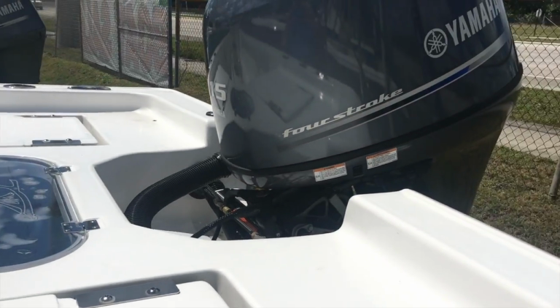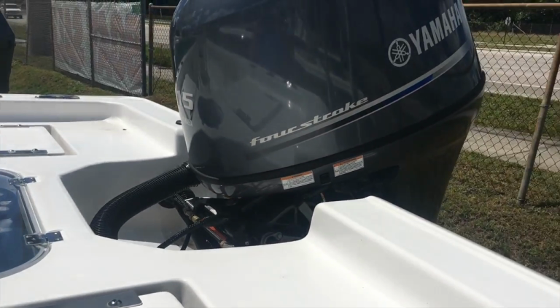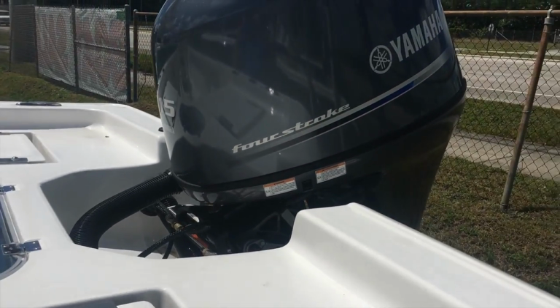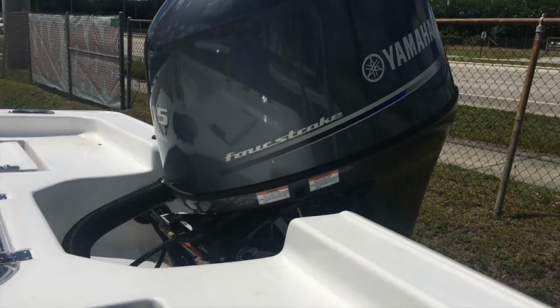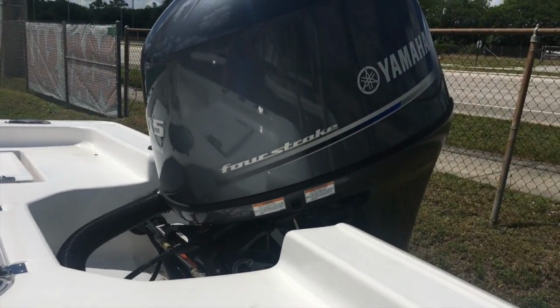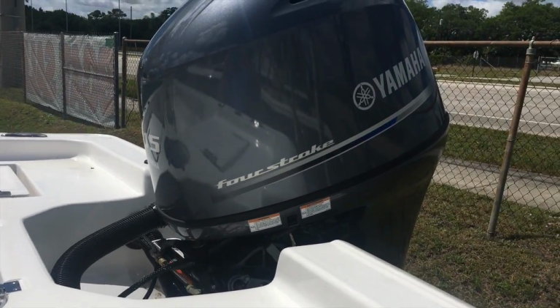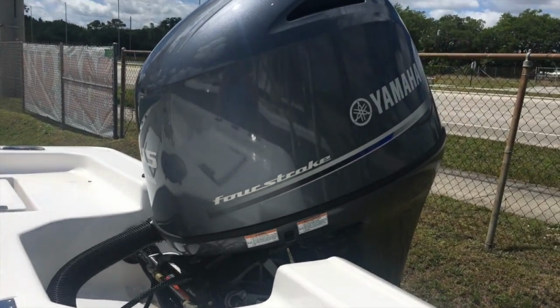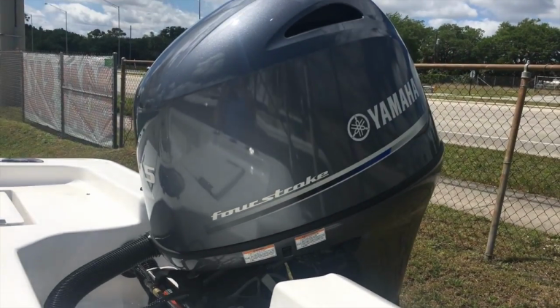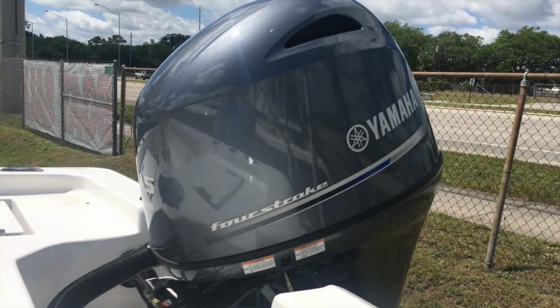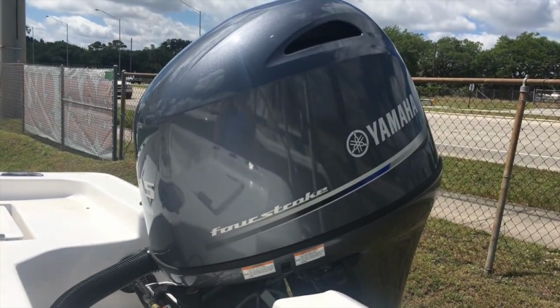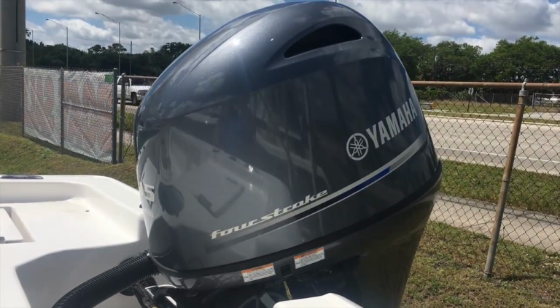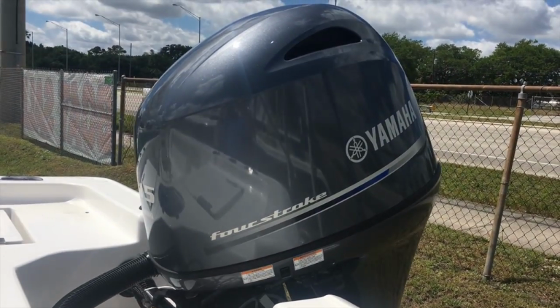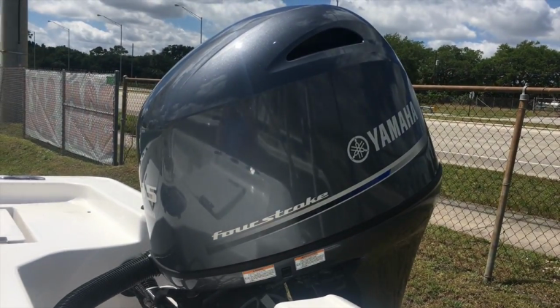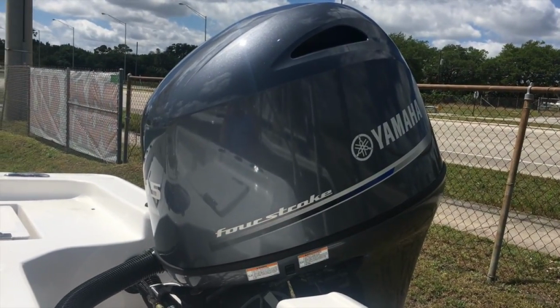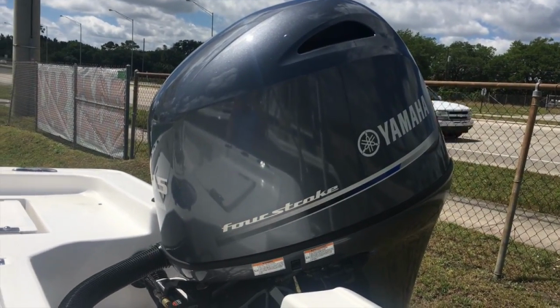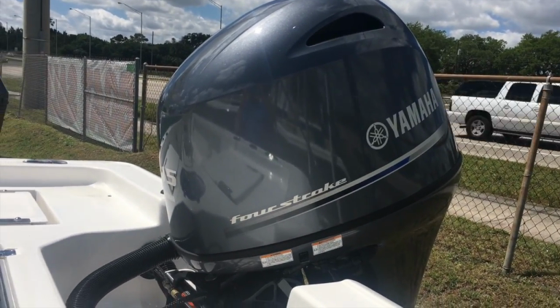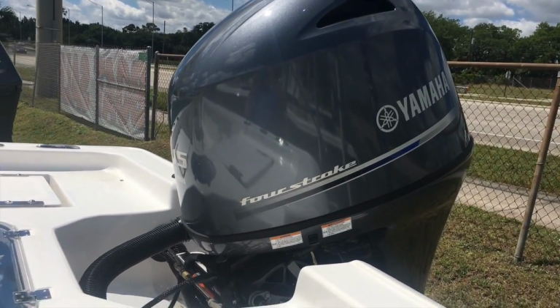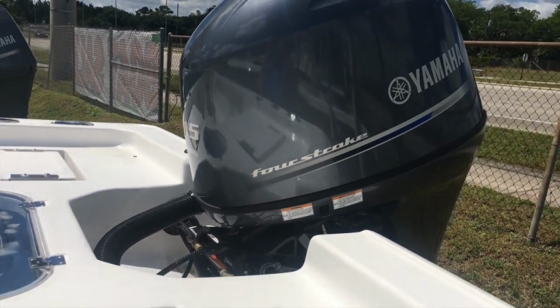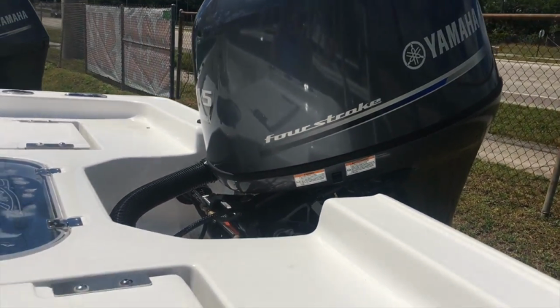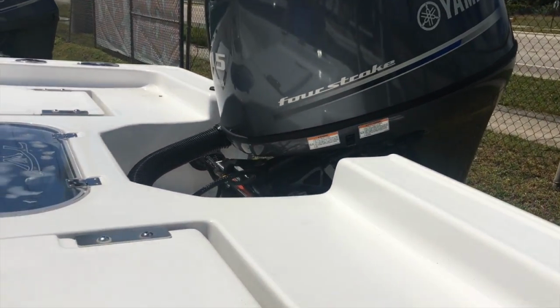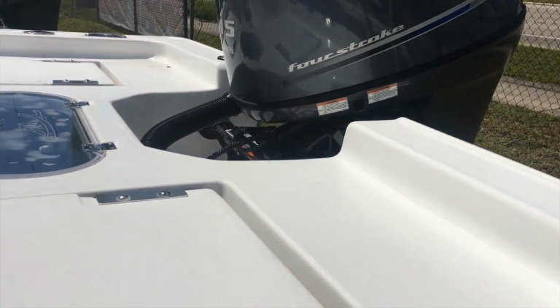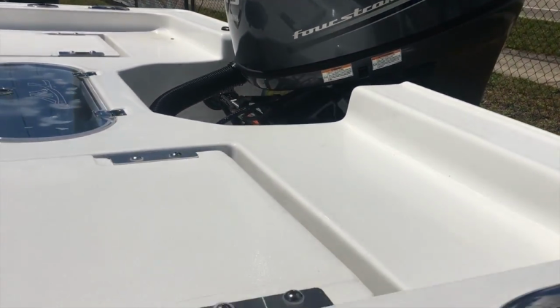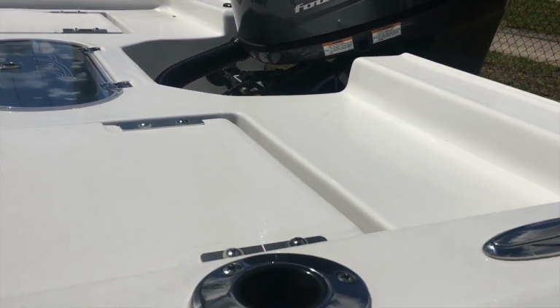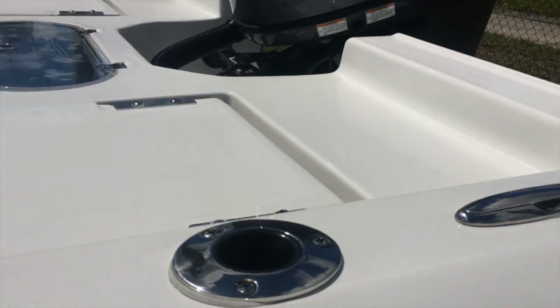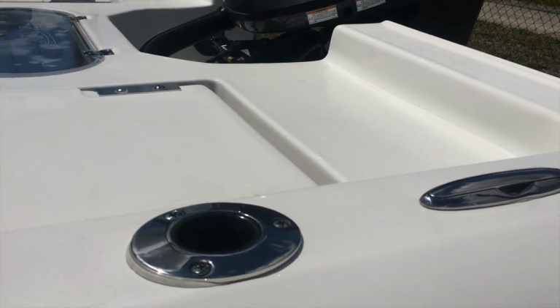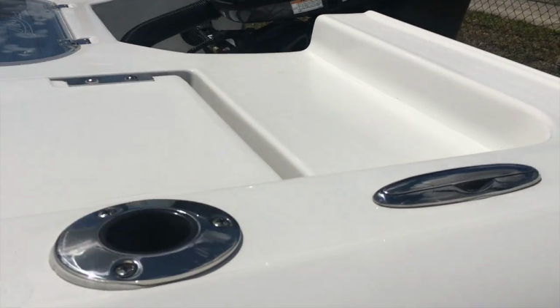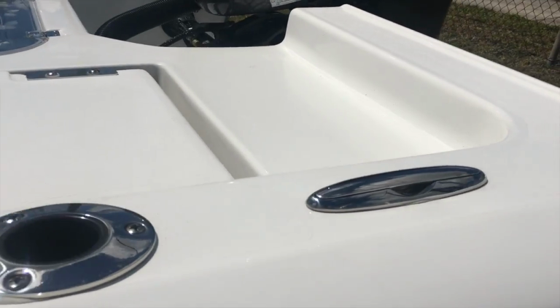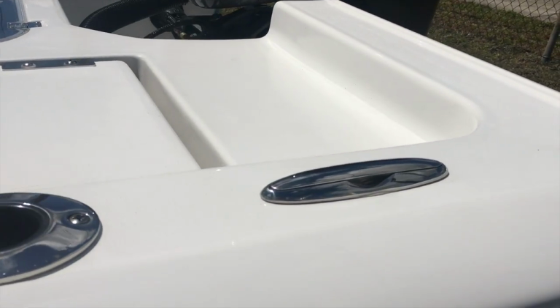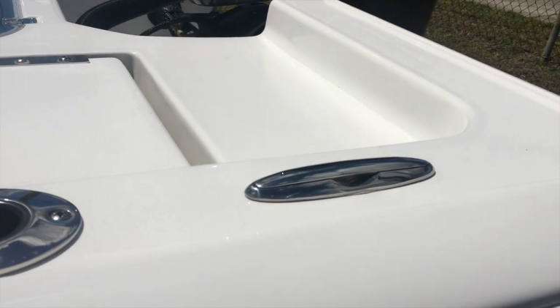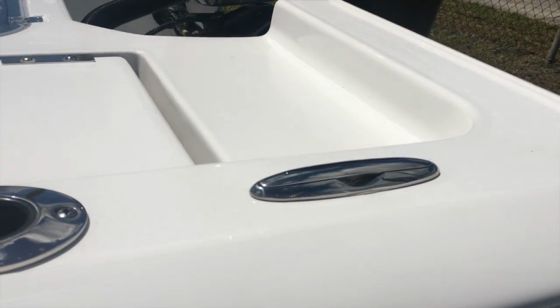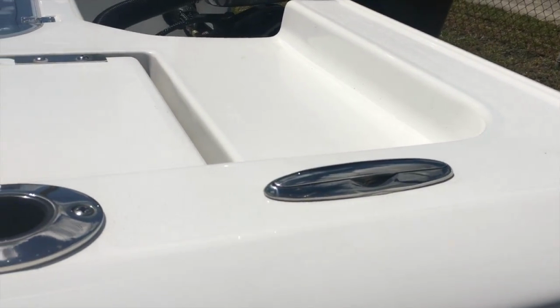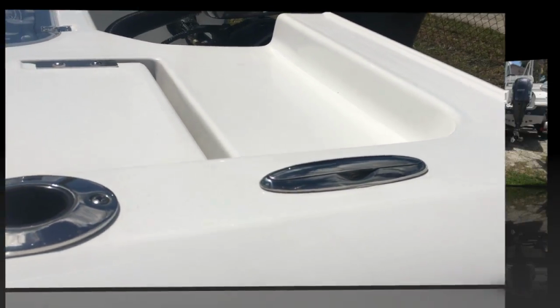Reliable four-stroke Yamaha power. All stainless steel hardware, flush mount.